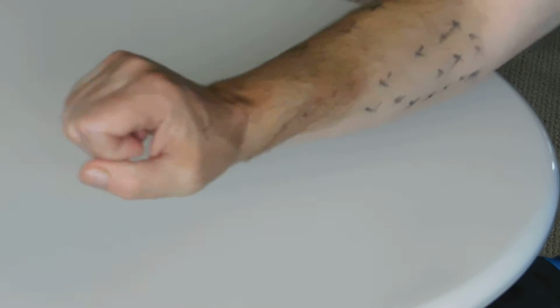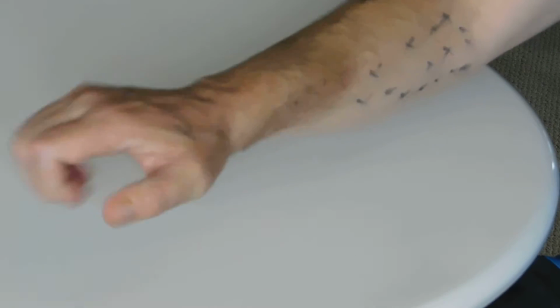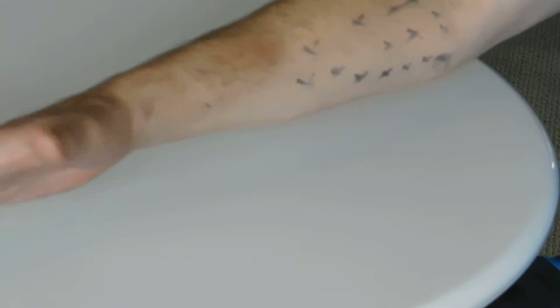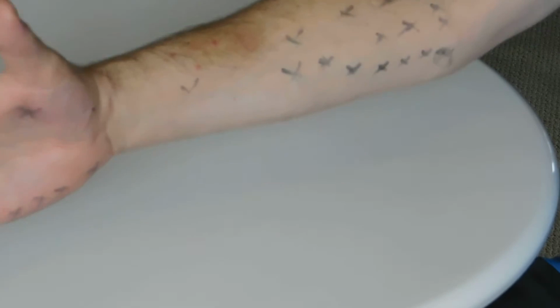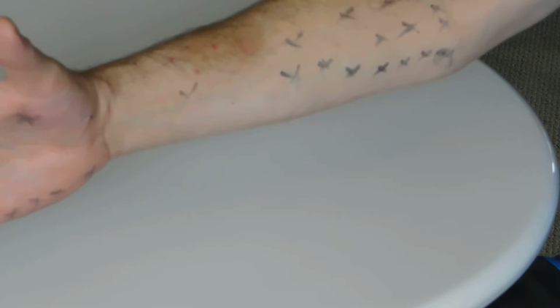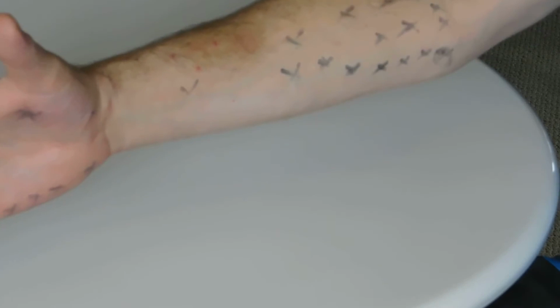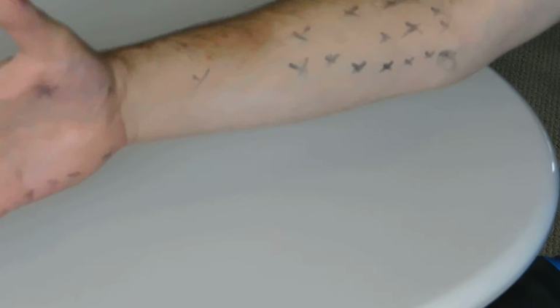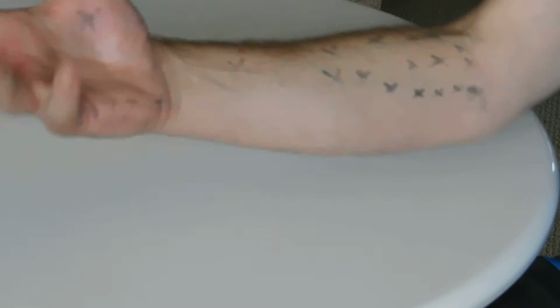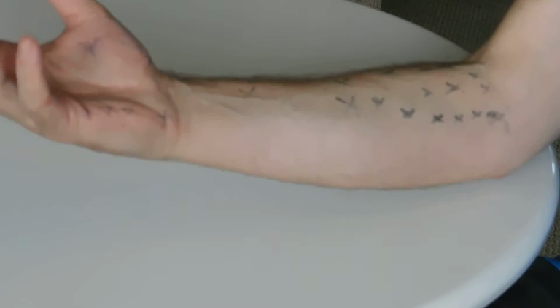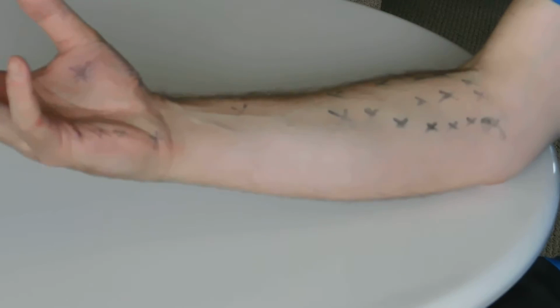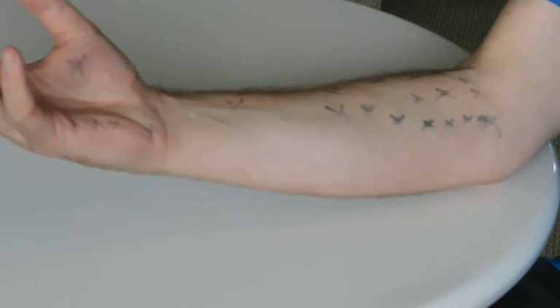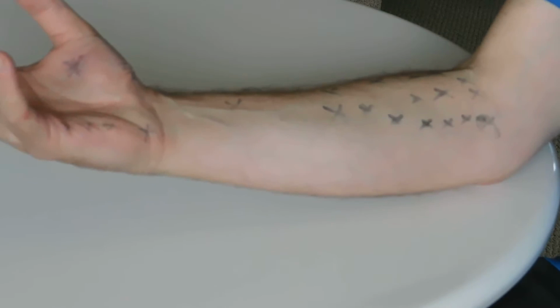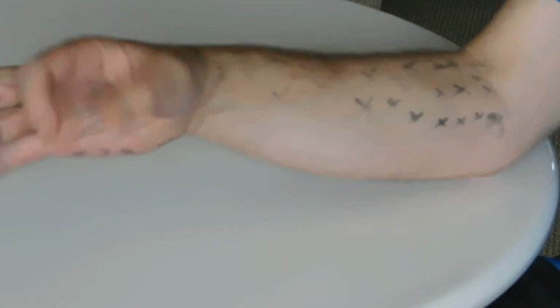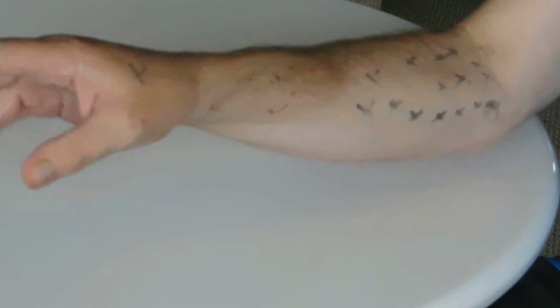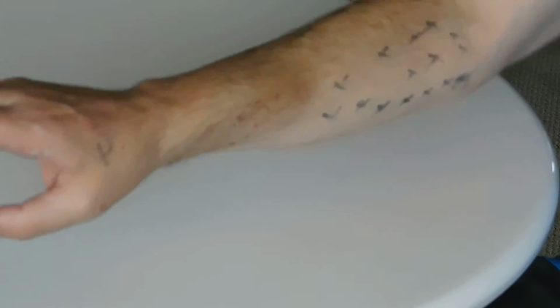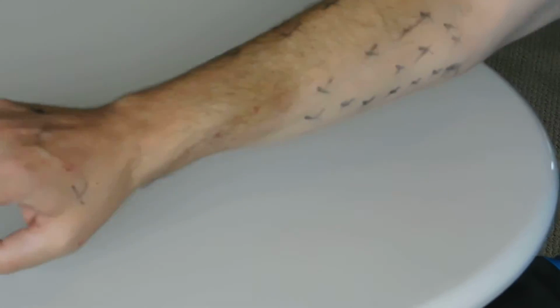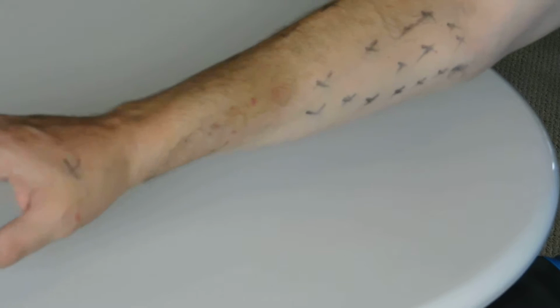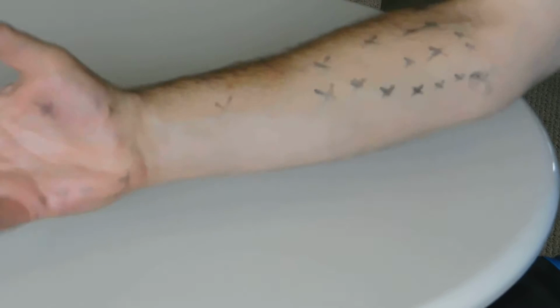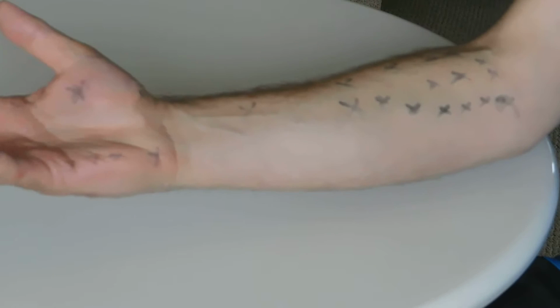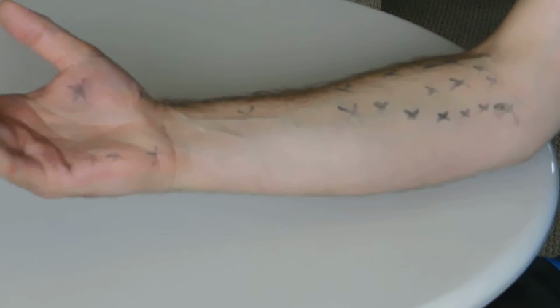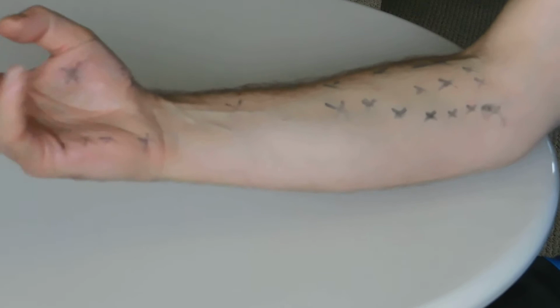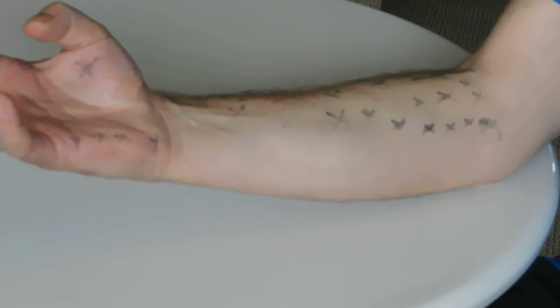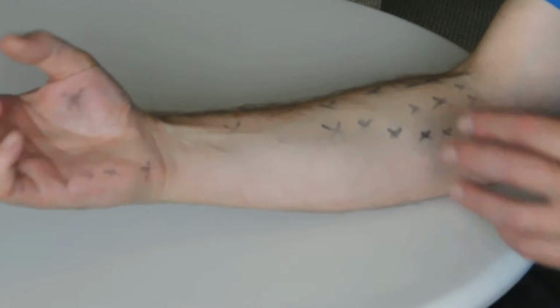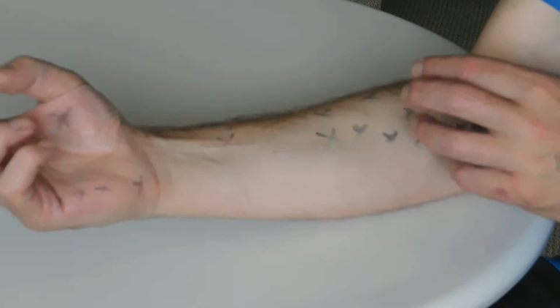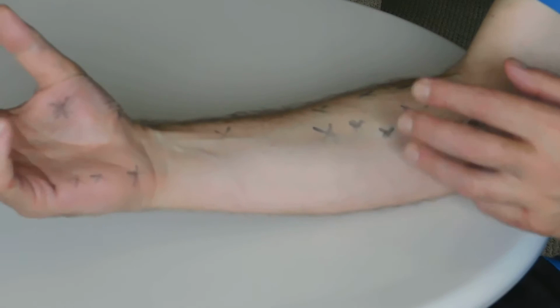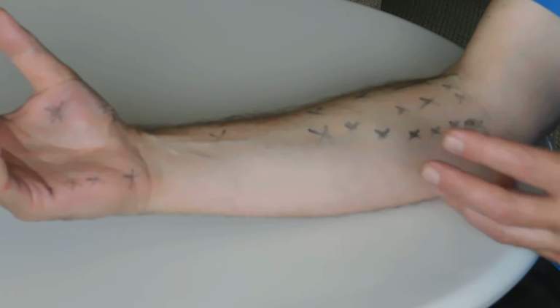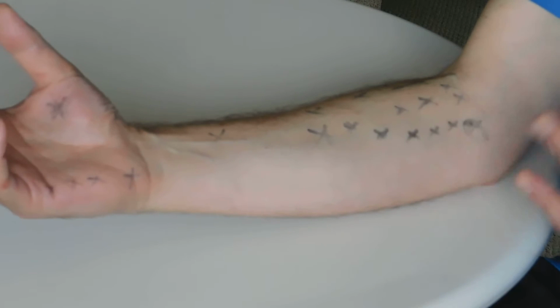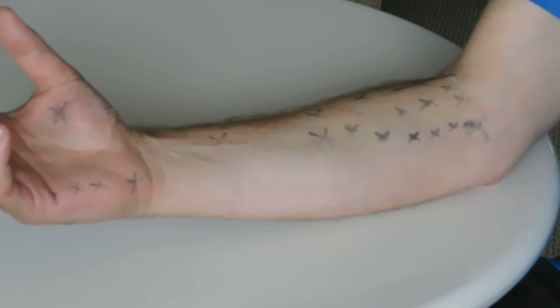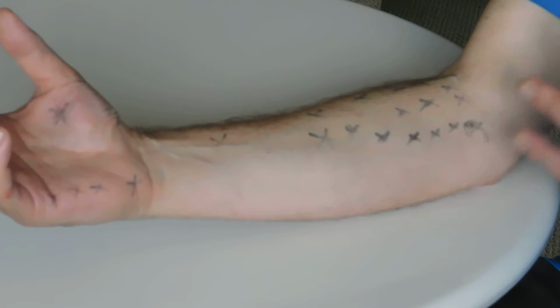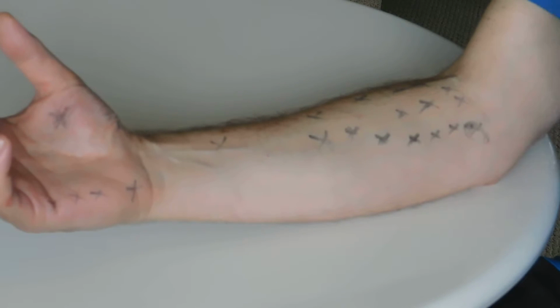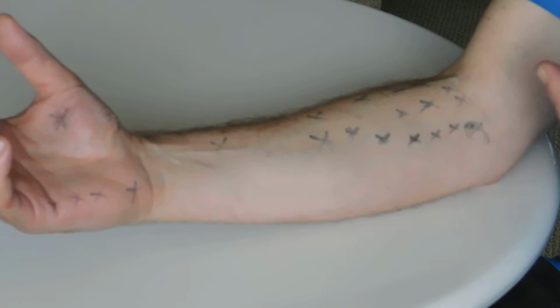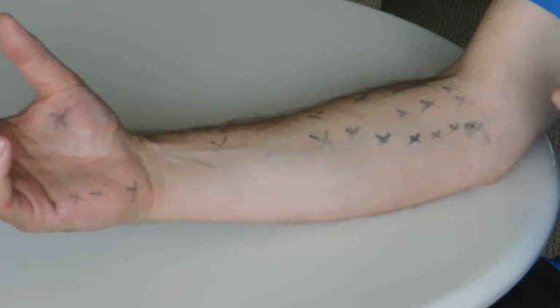So when you go to shake someone's hand — obviously these all work together to do all the hand movements.